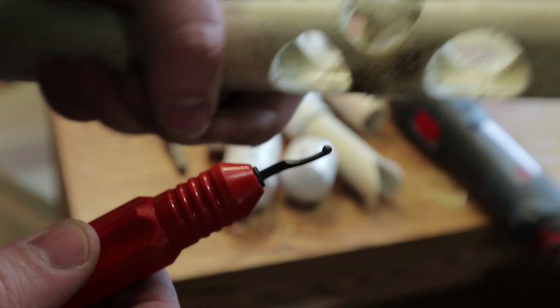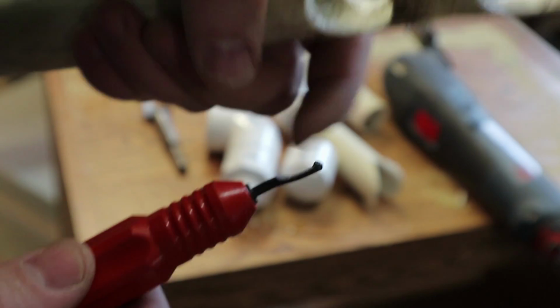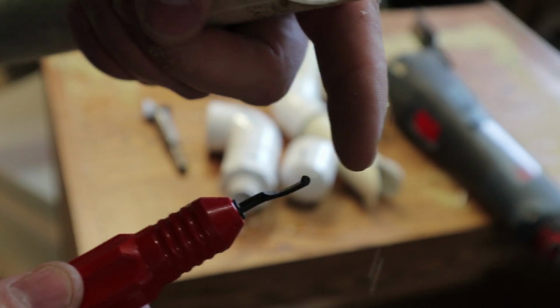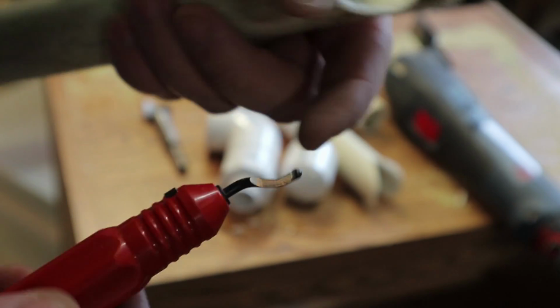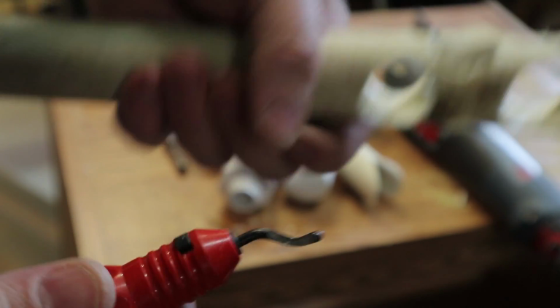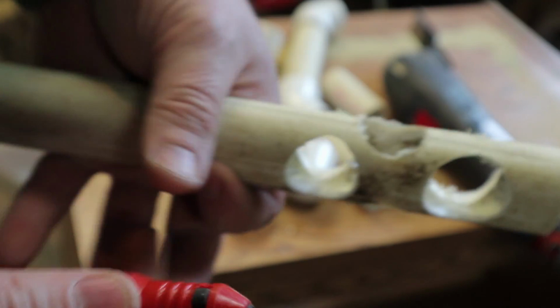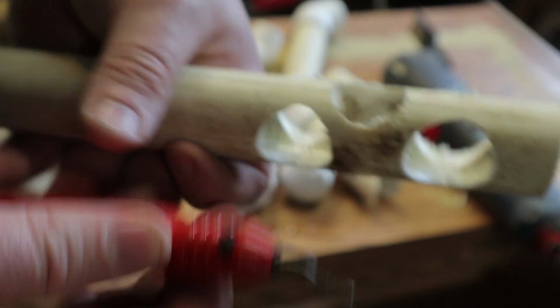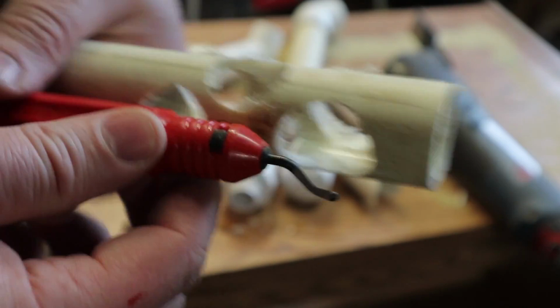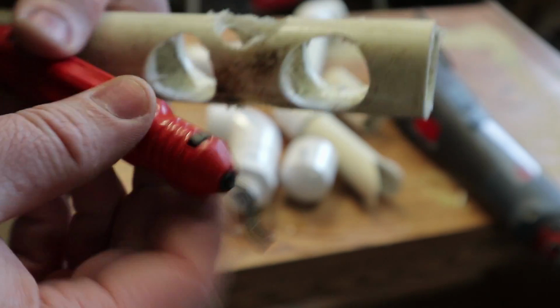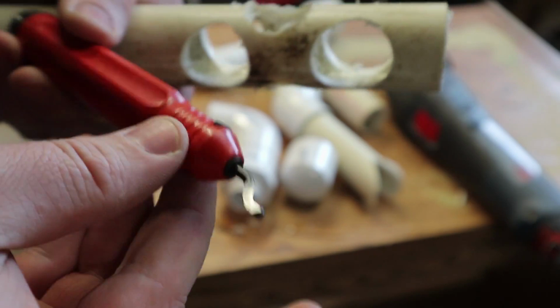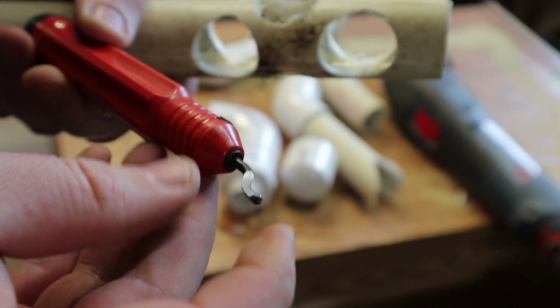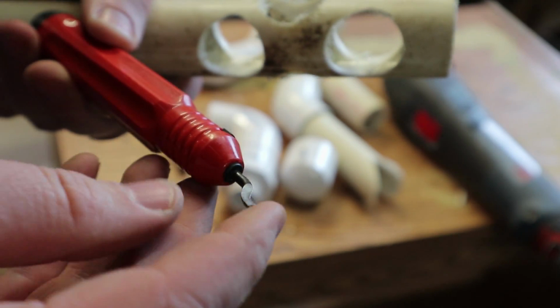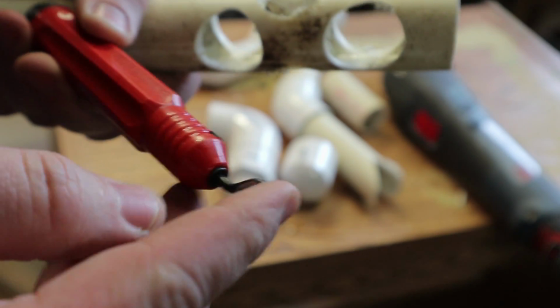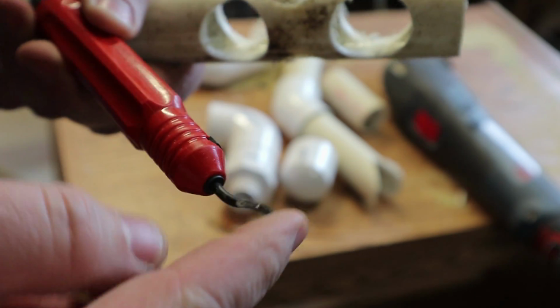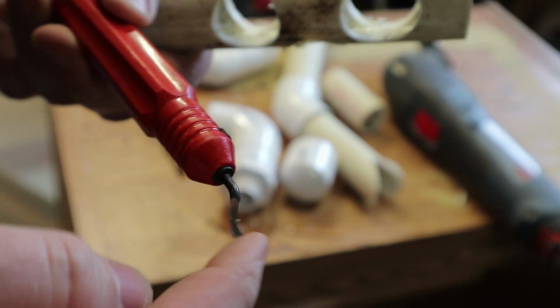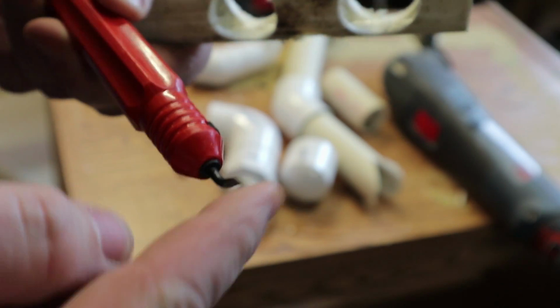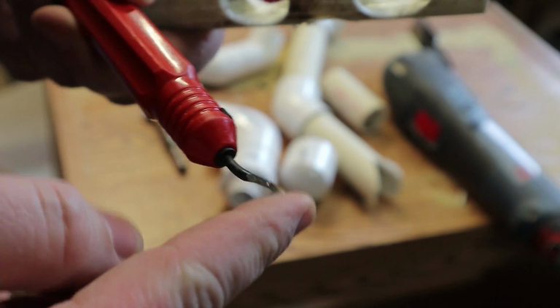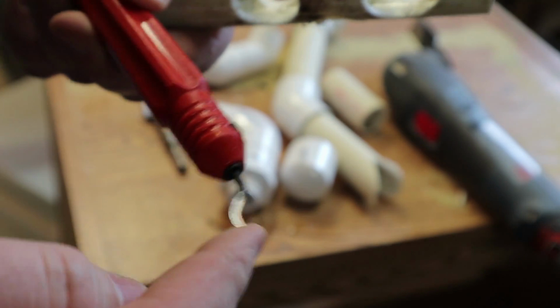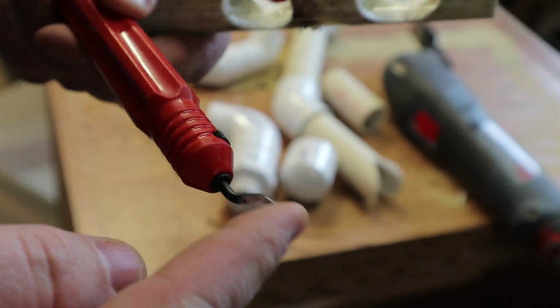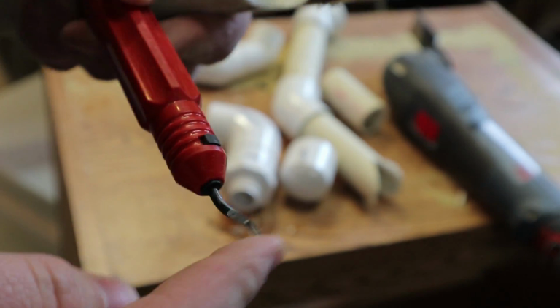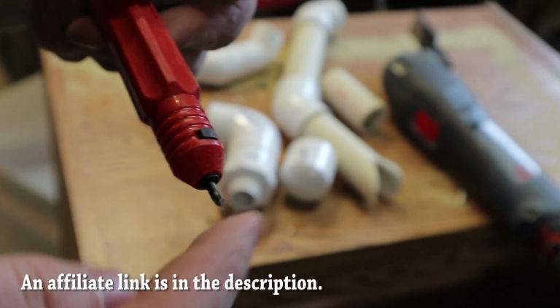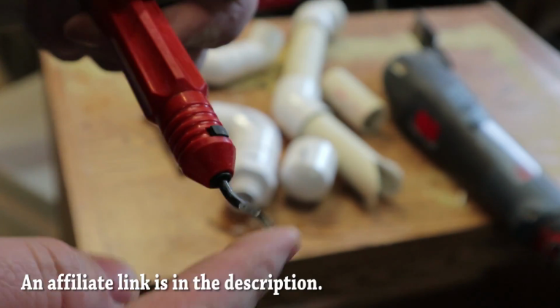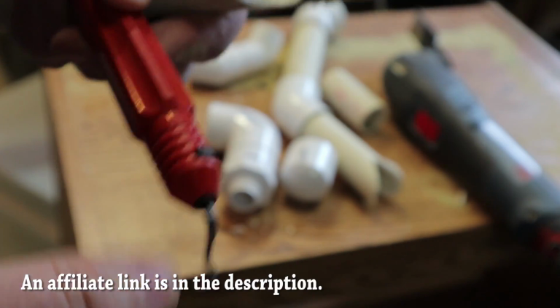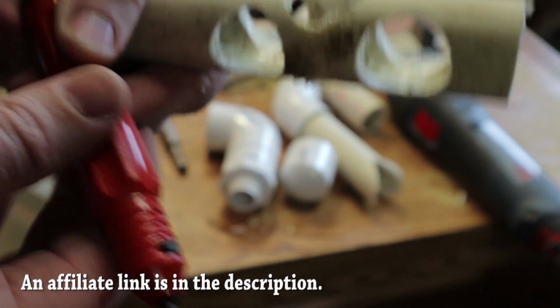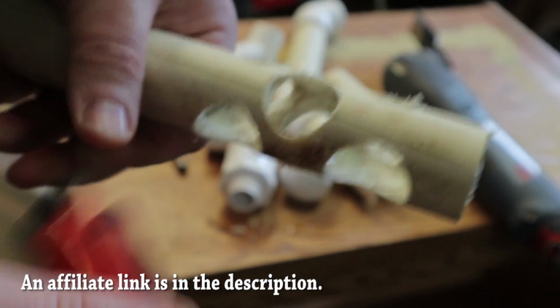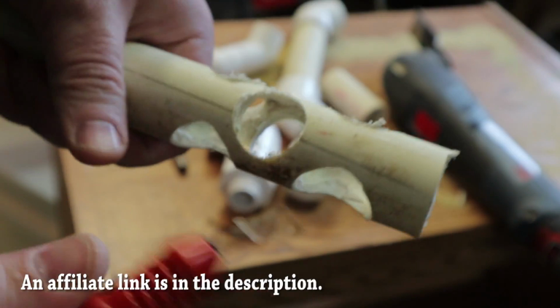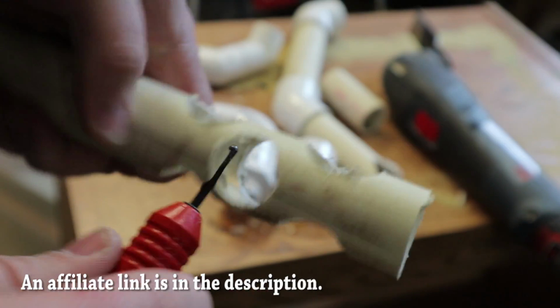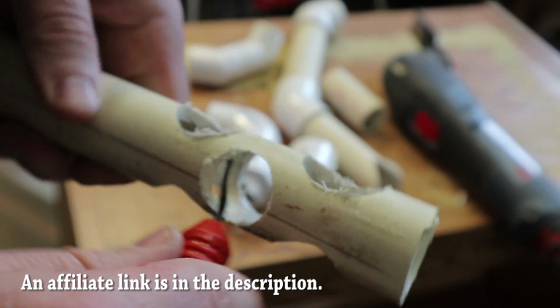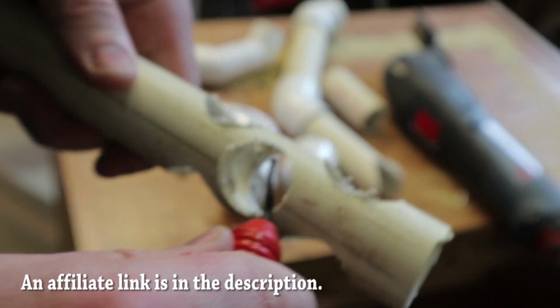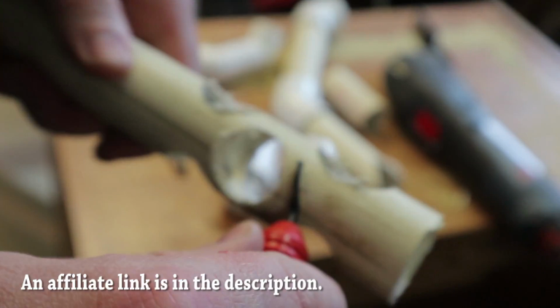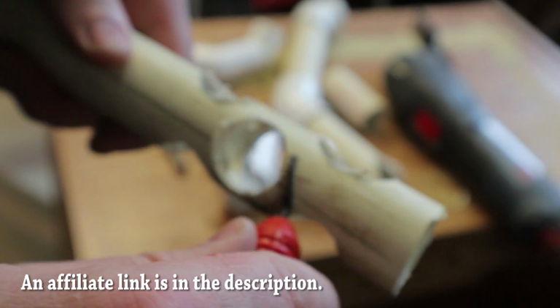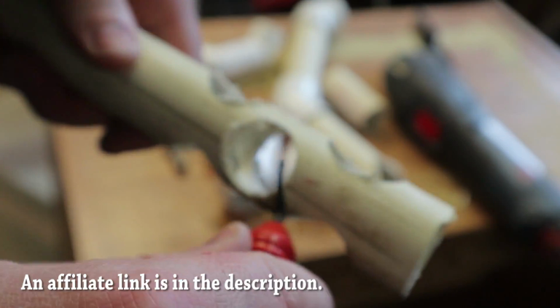I have one of these spinny tip deburrs. It works great for these sort of holes.